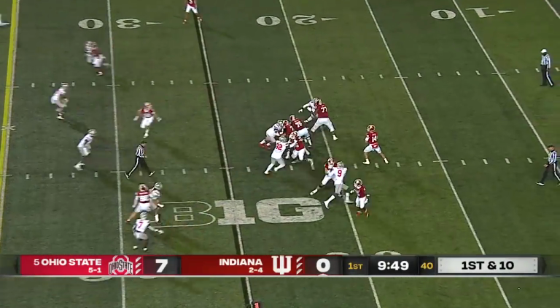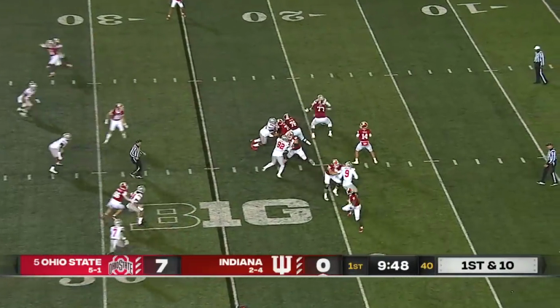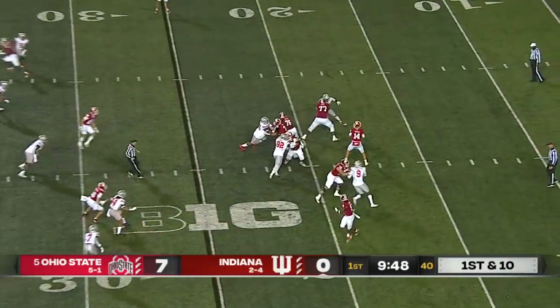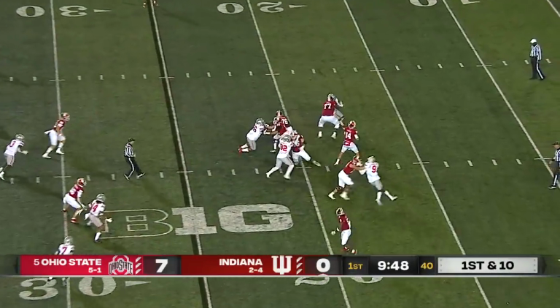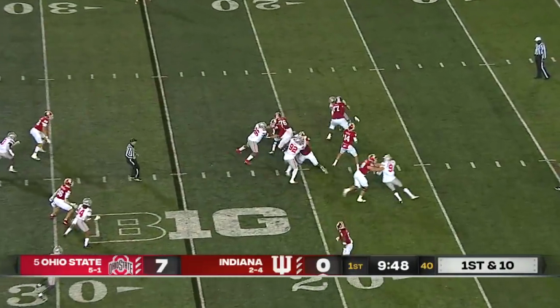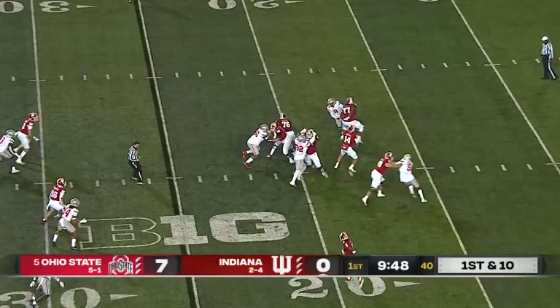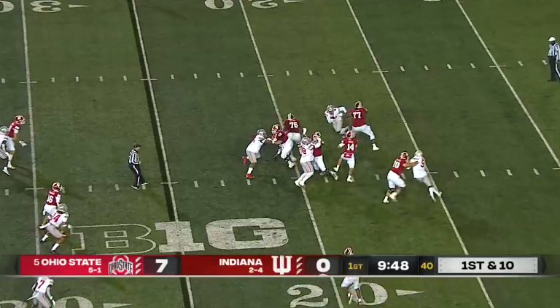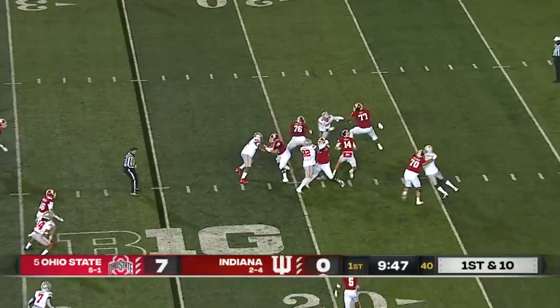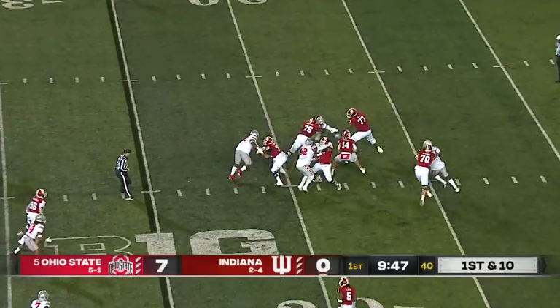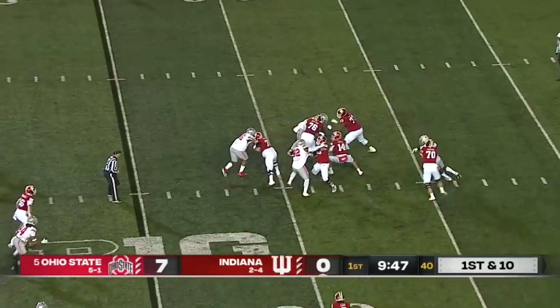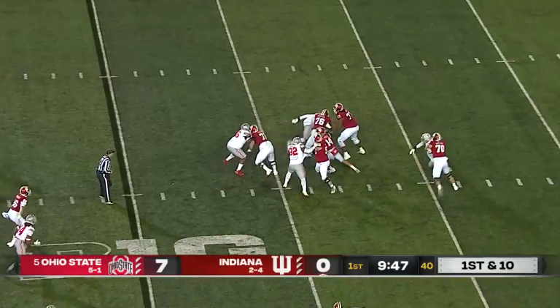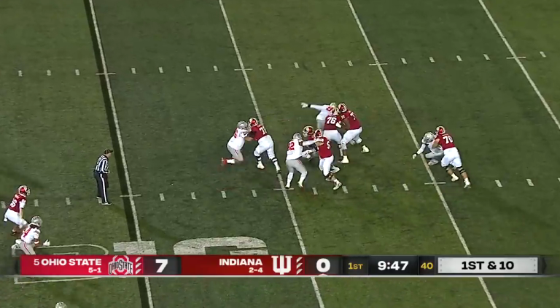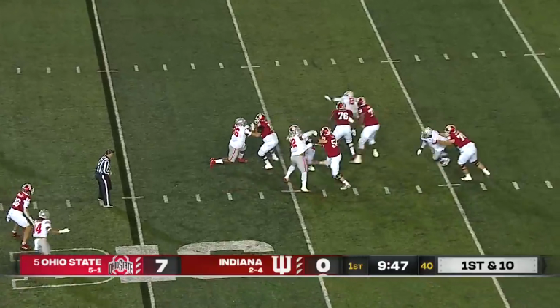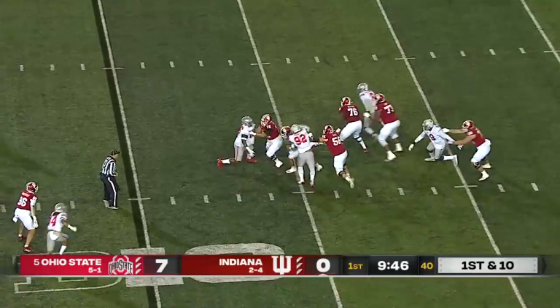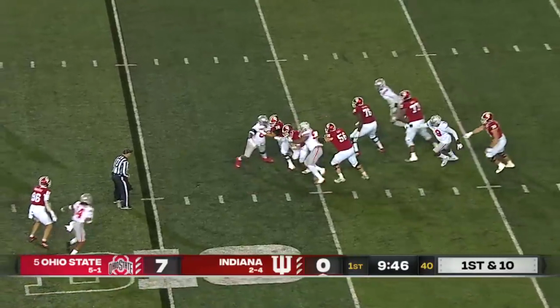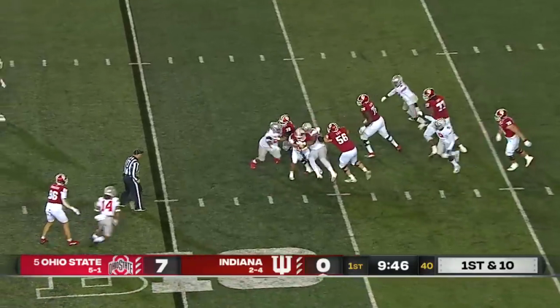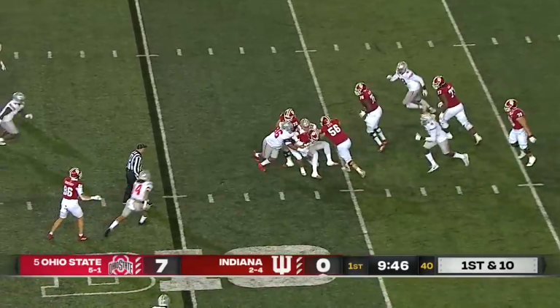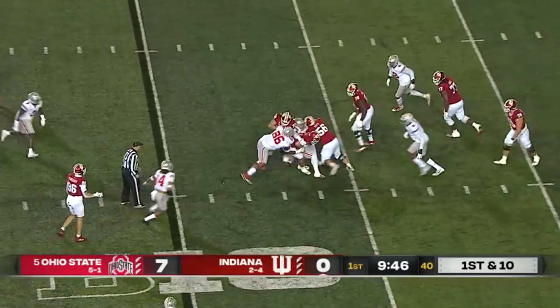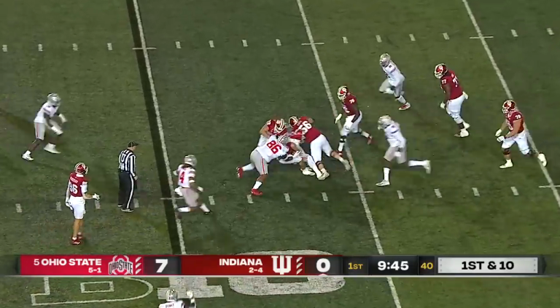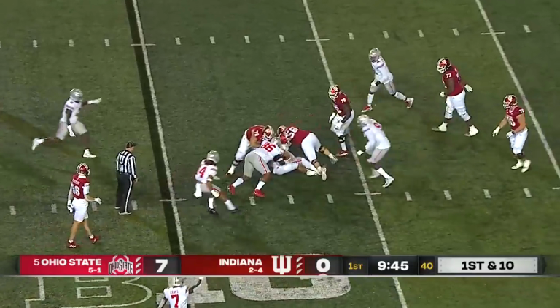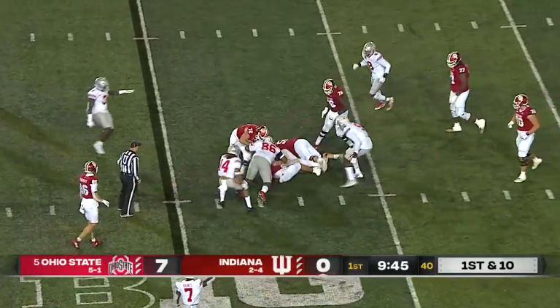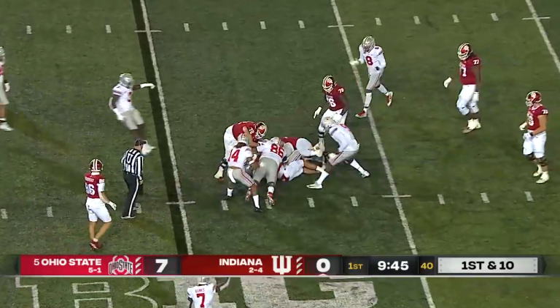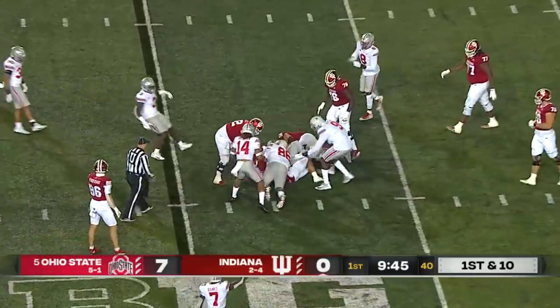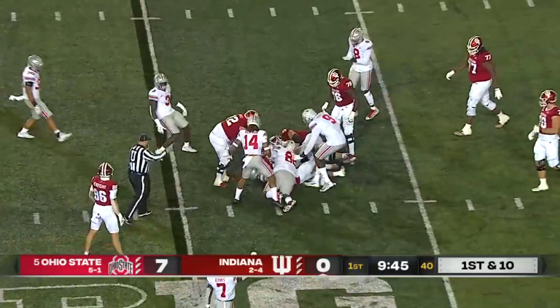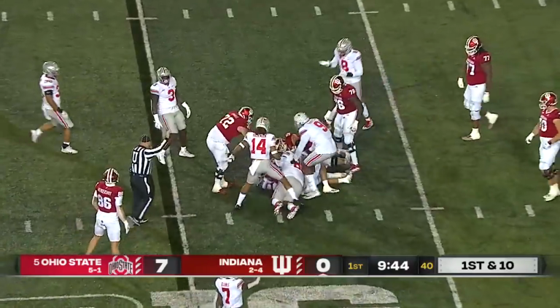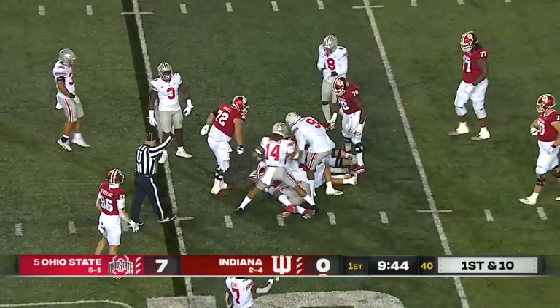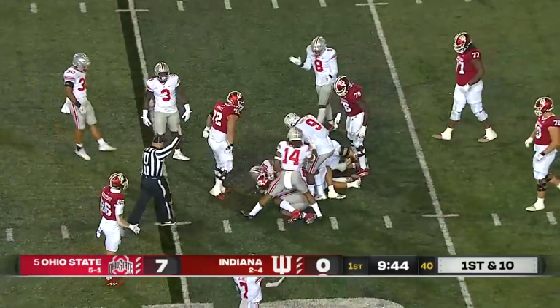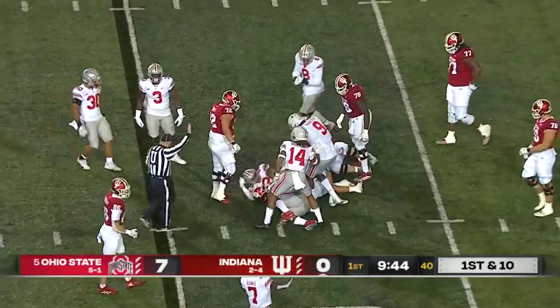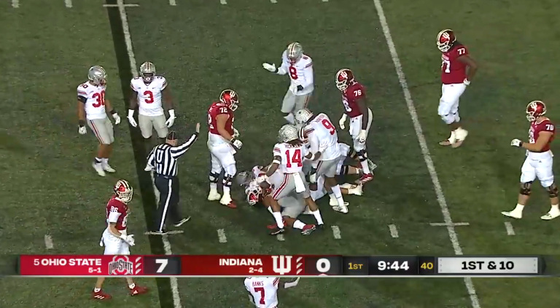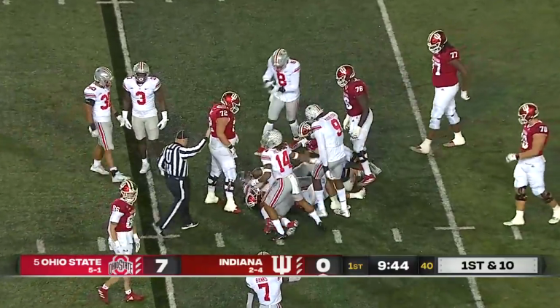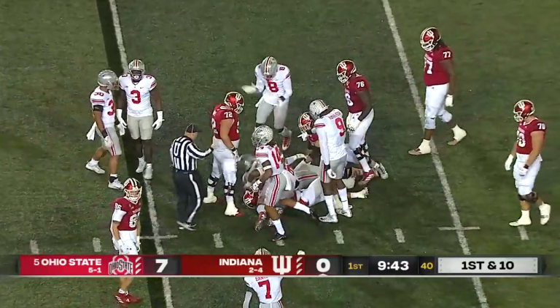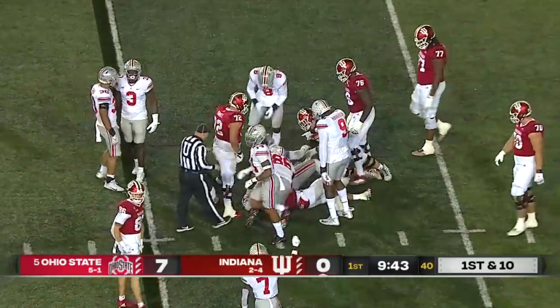Tuttle will throw it on first down. Everybody covered. Tuttle wrapped up and sacked by Haskell Garrett.